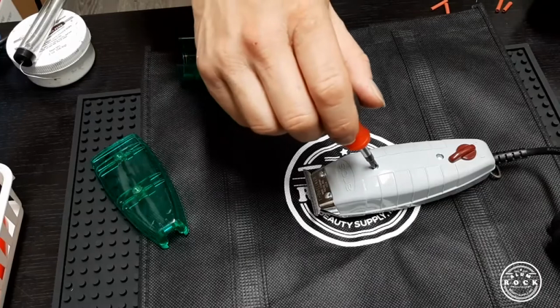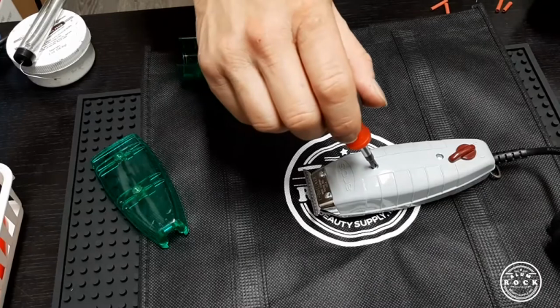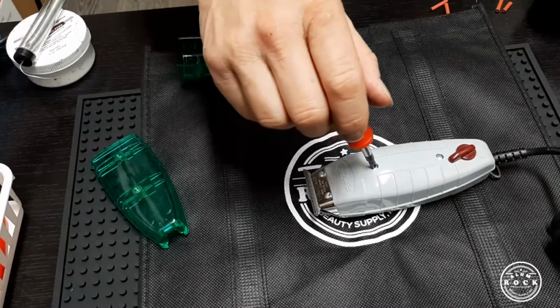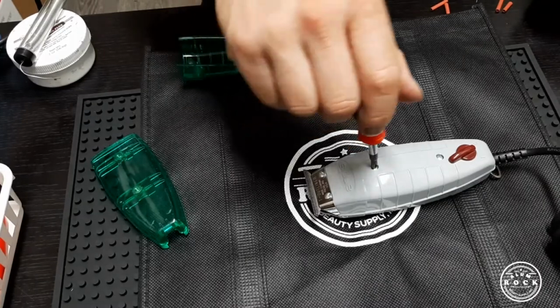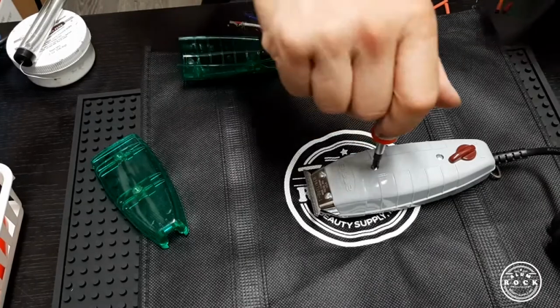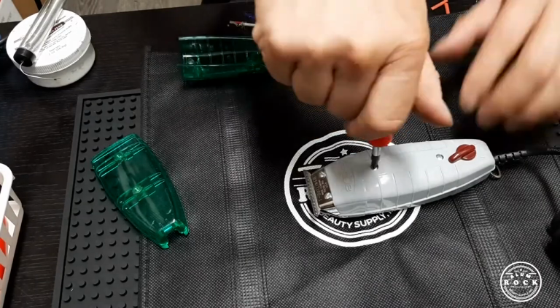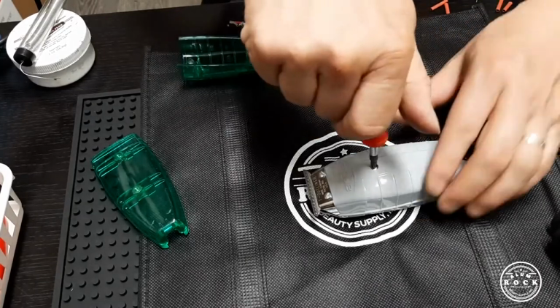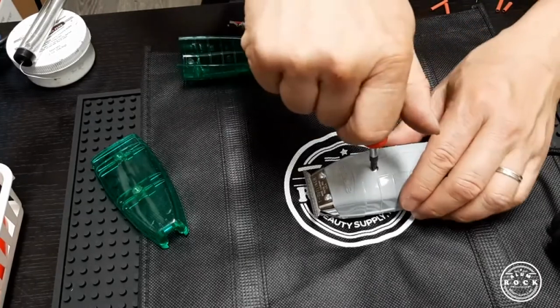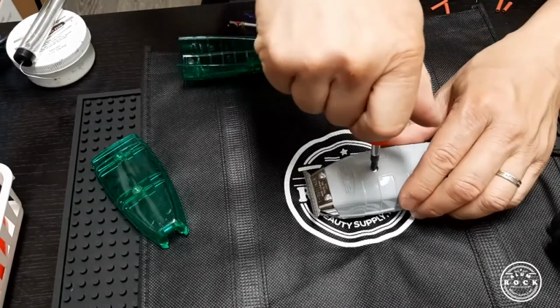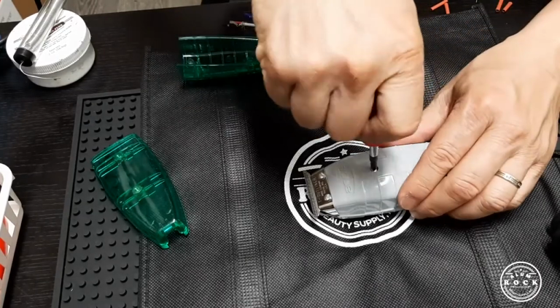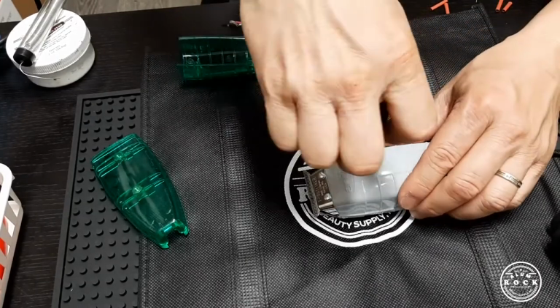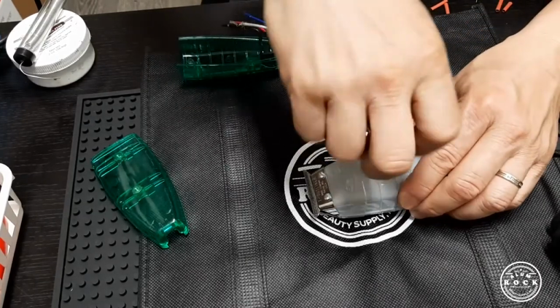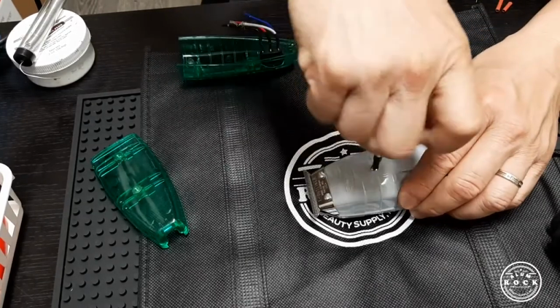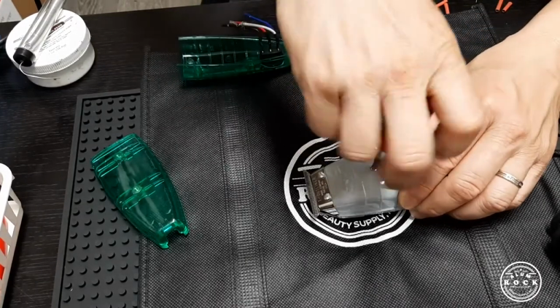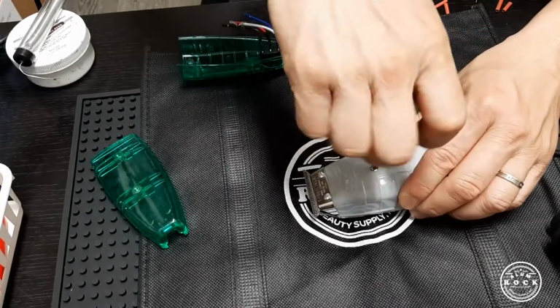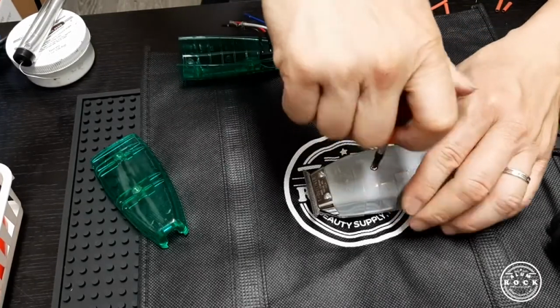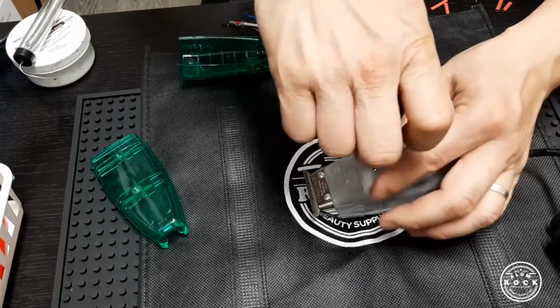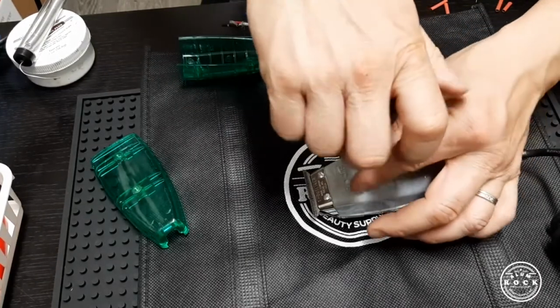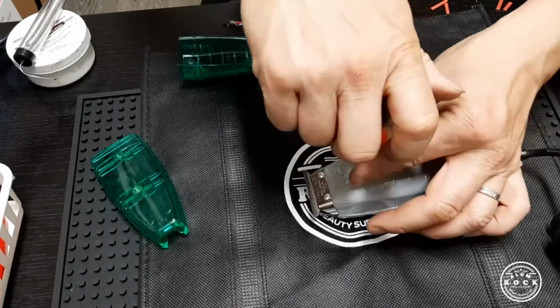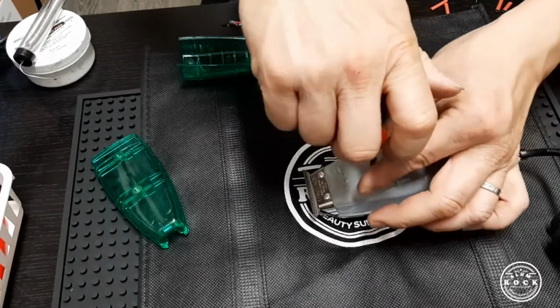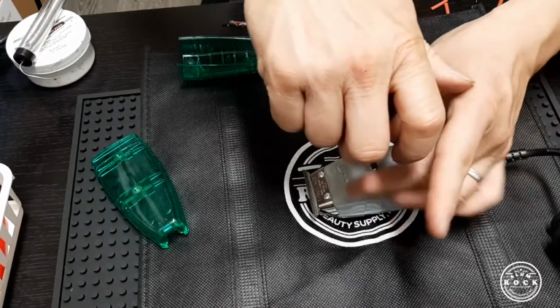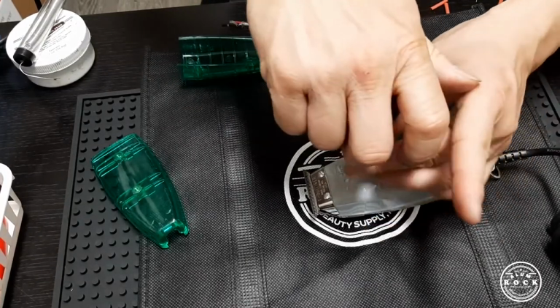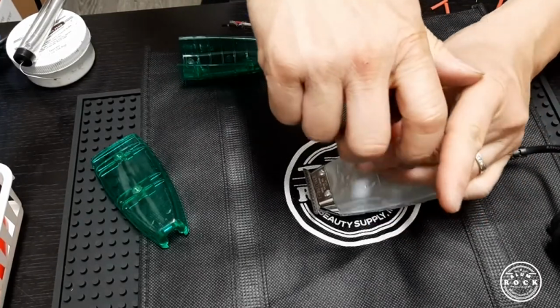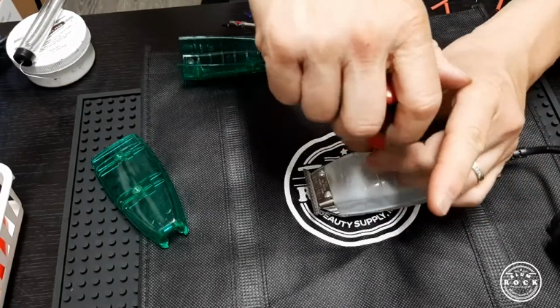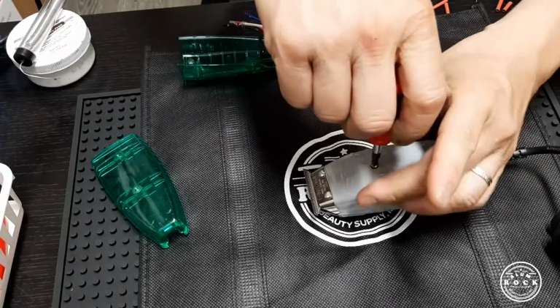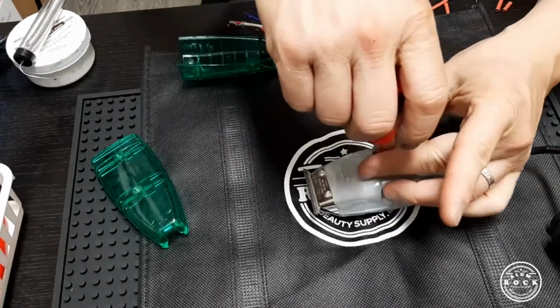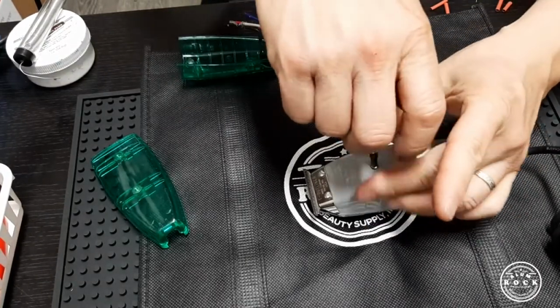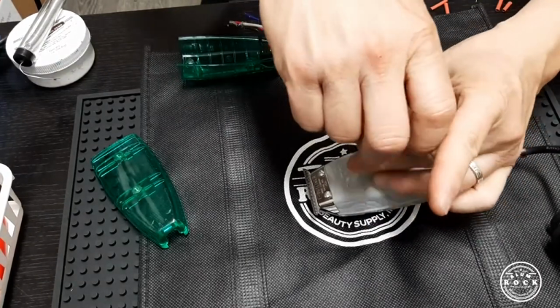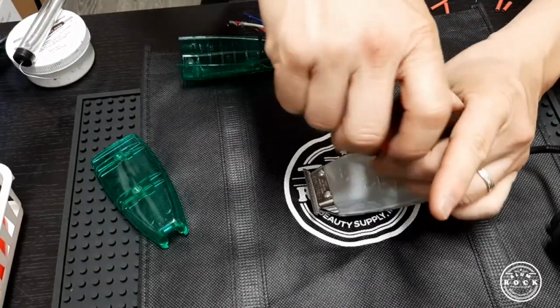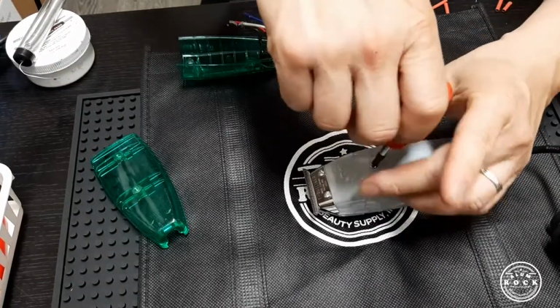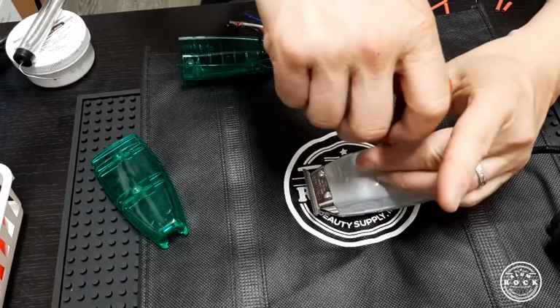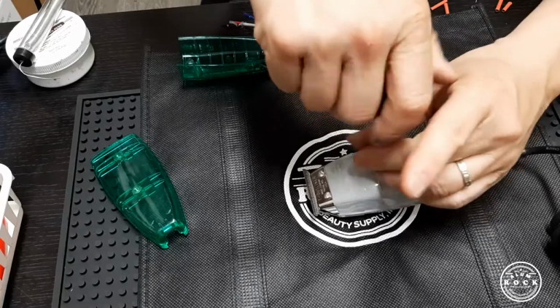Okay, let's get started. We're going to unscrew the two outer screws.